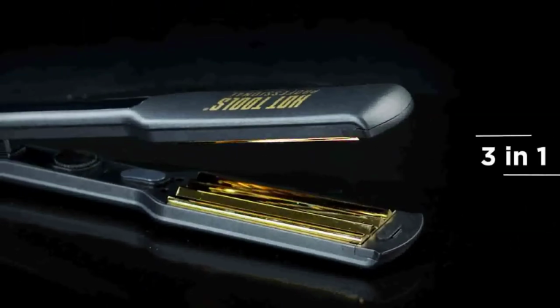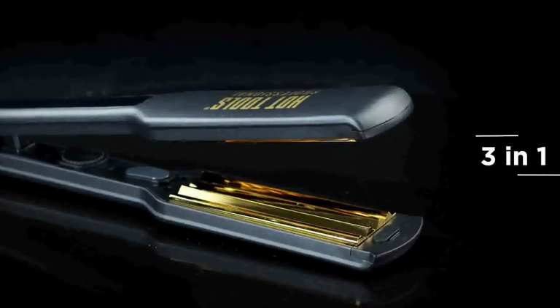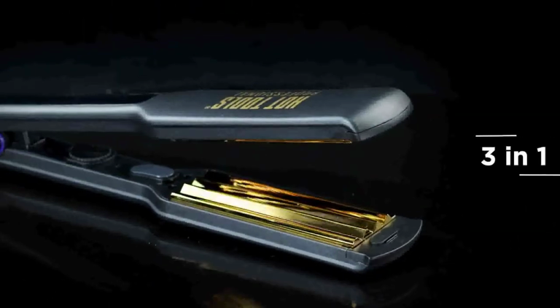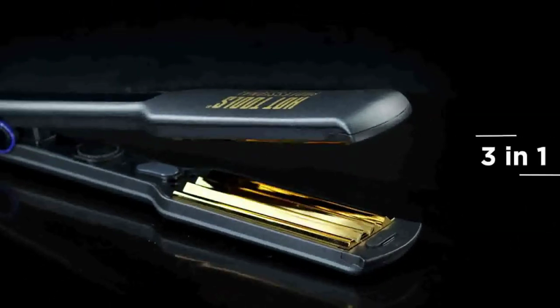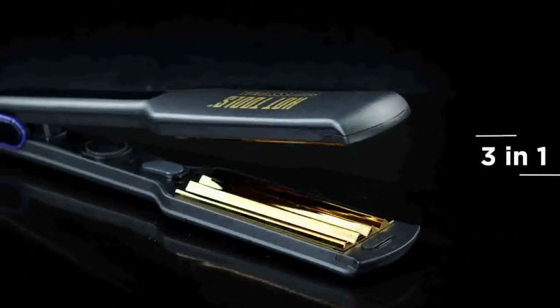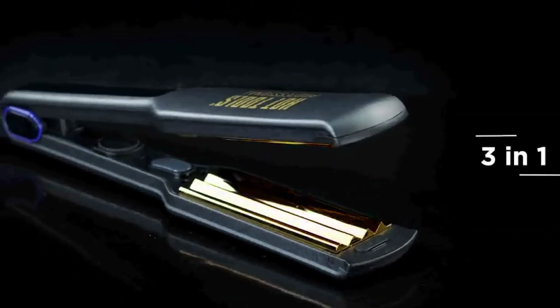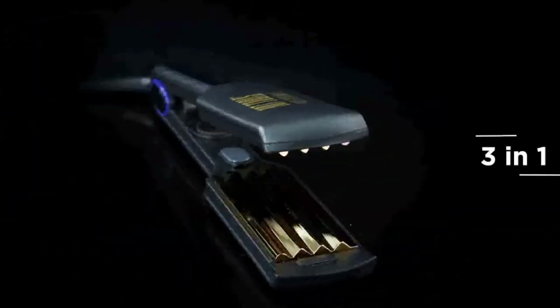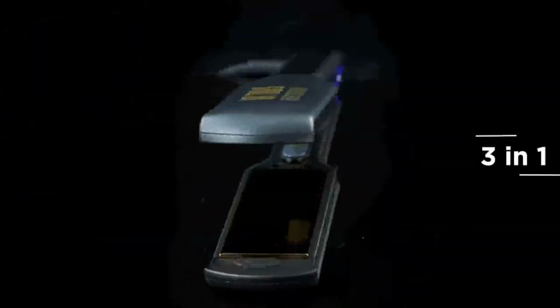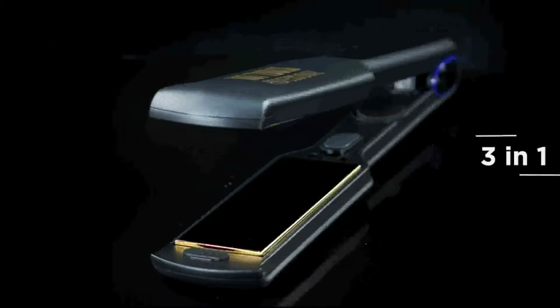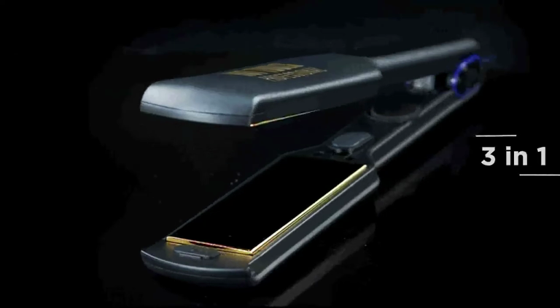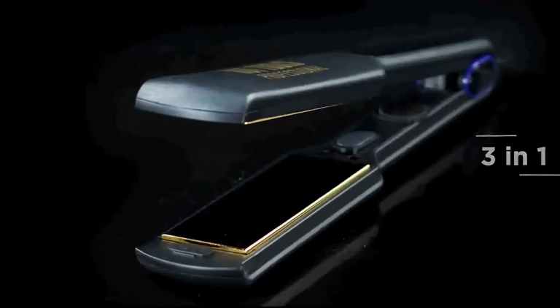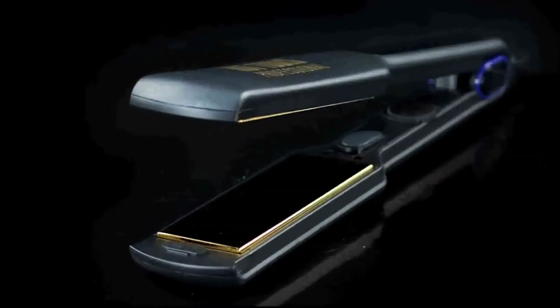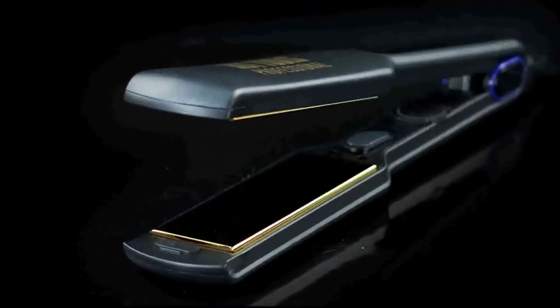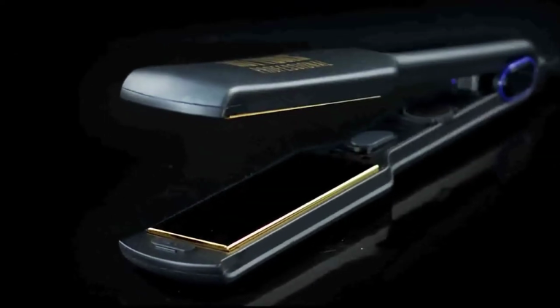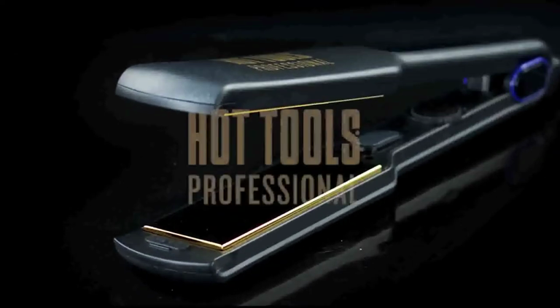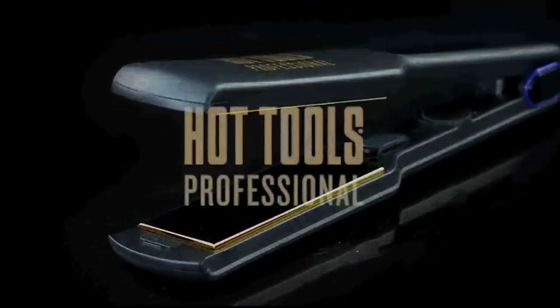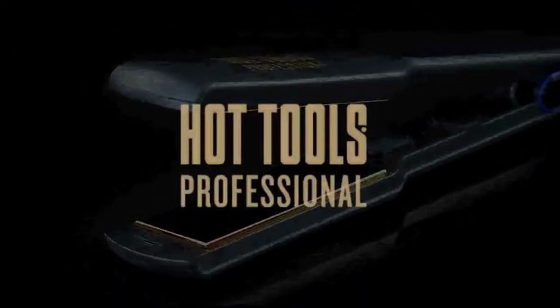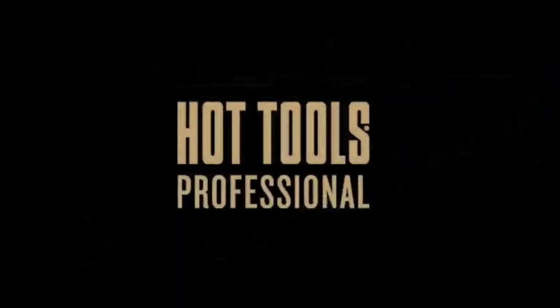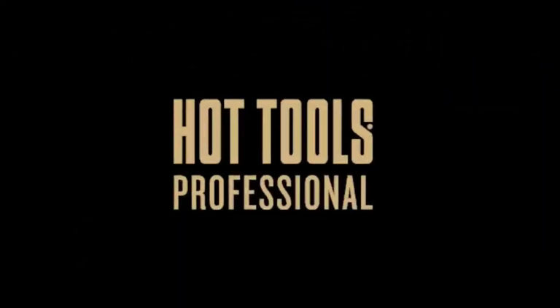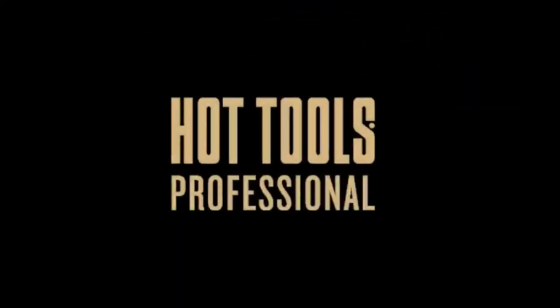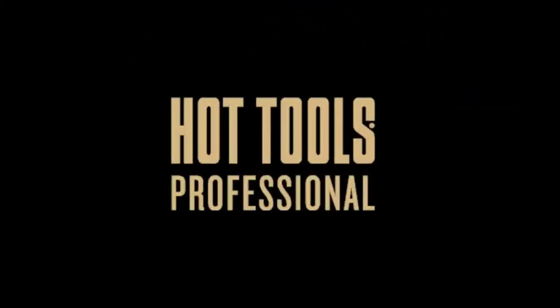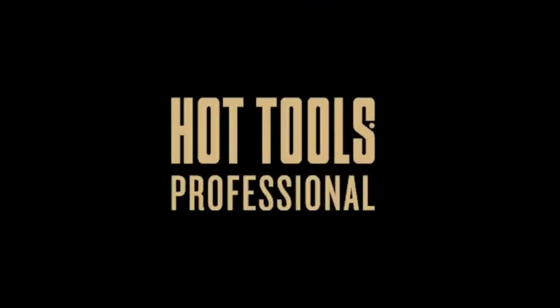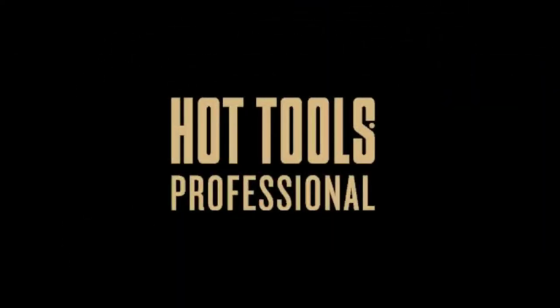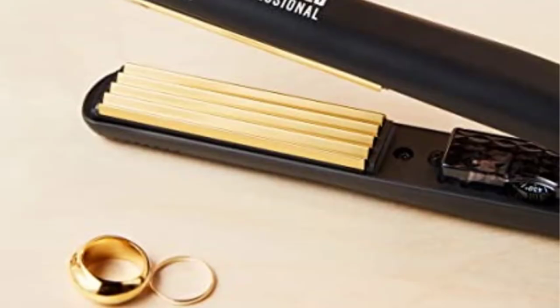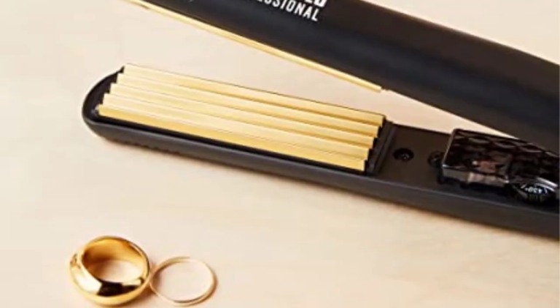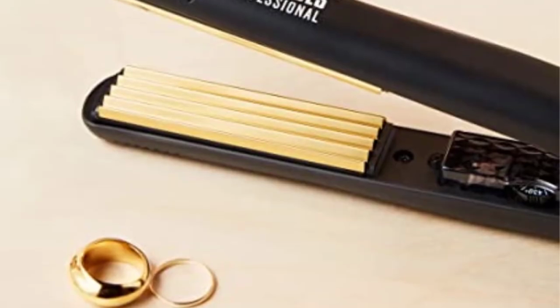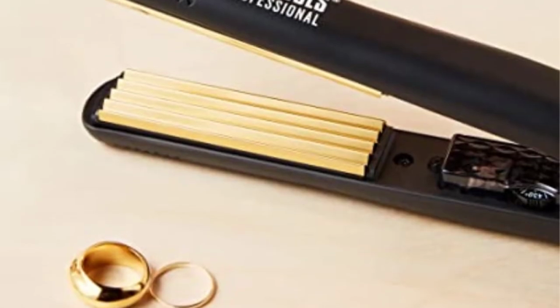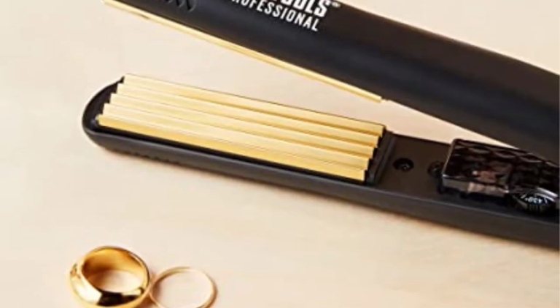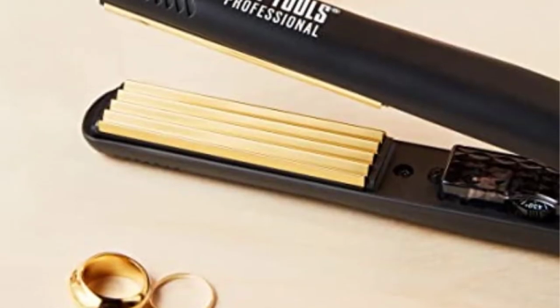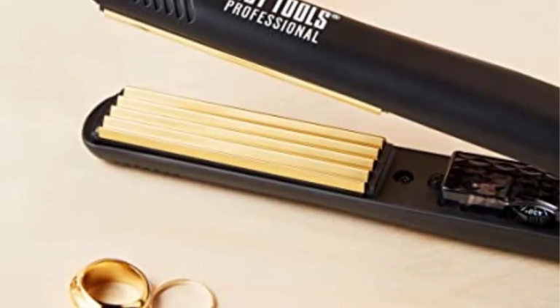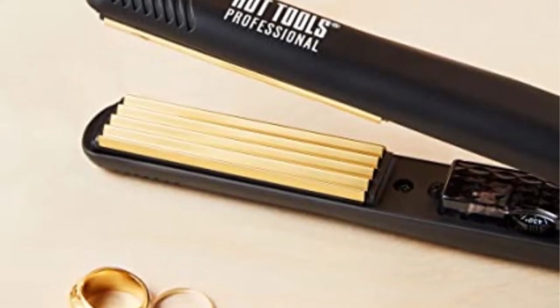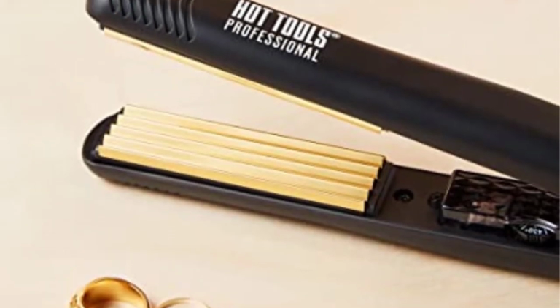Additionally, it has an 8-foot-long professional swivel cord with a complete range of motion for easy styling.